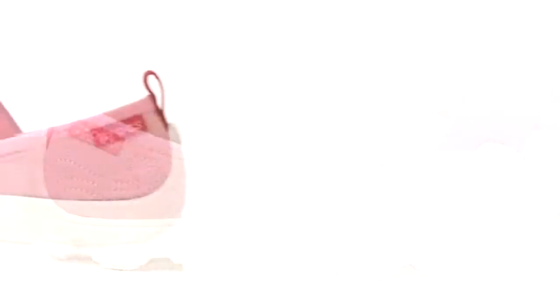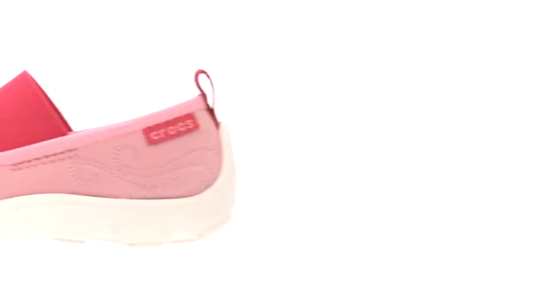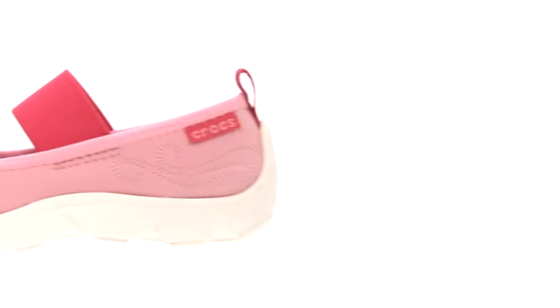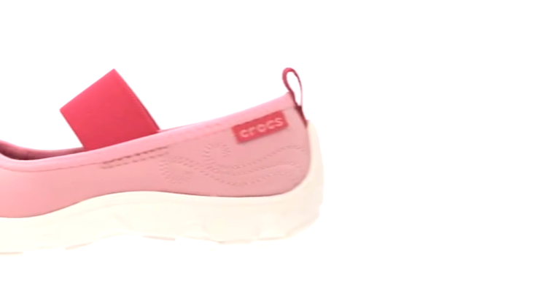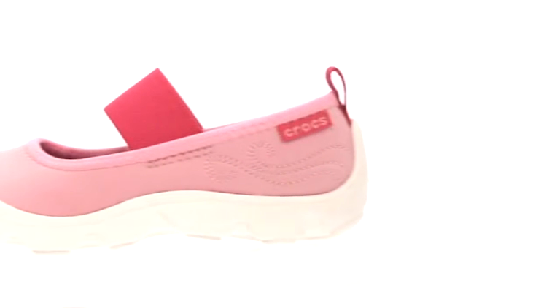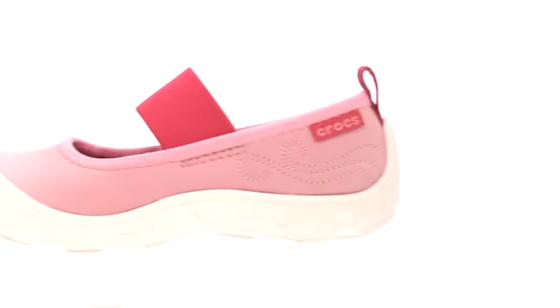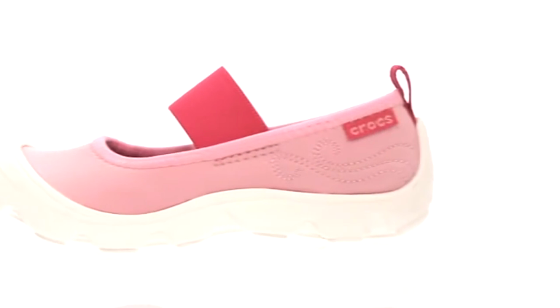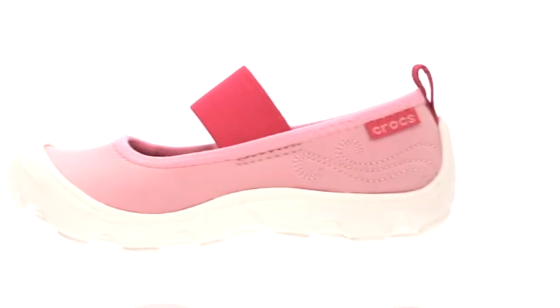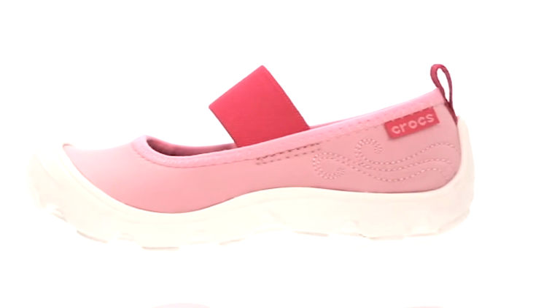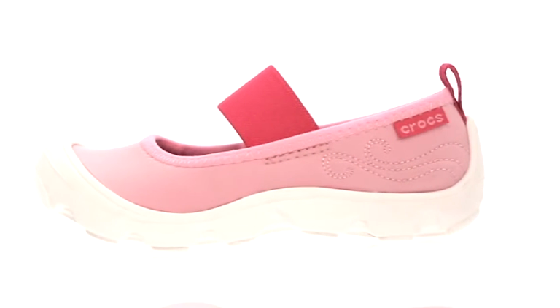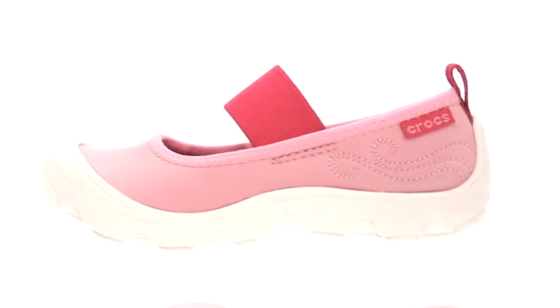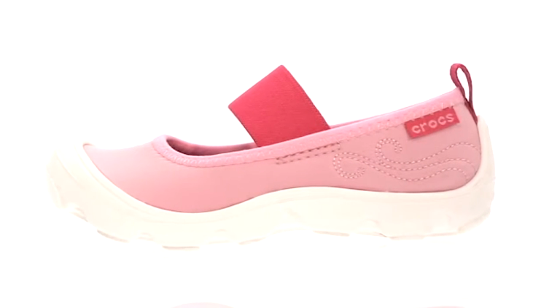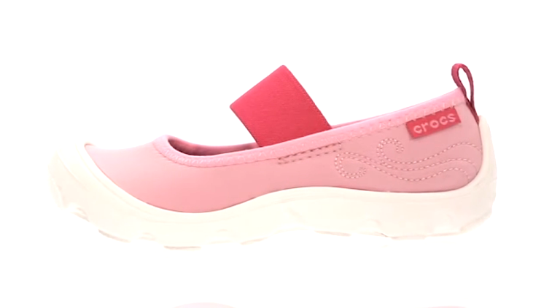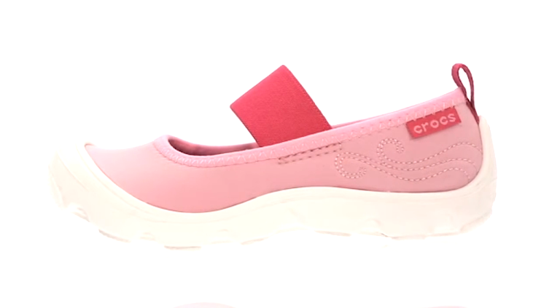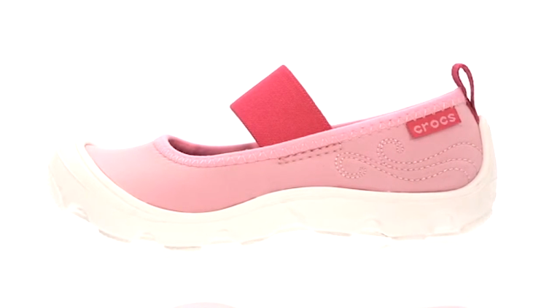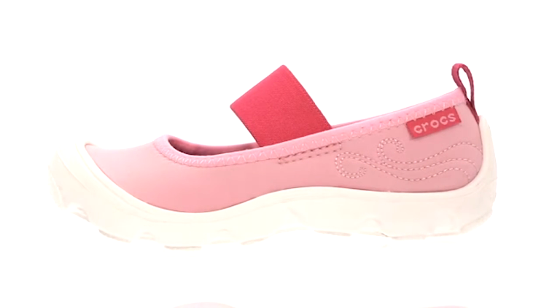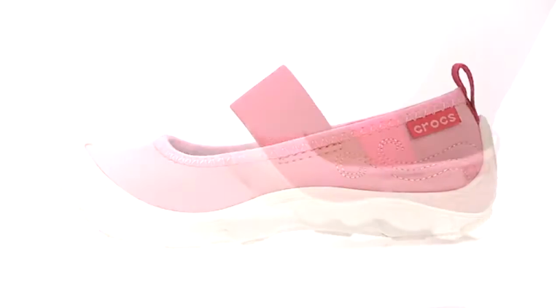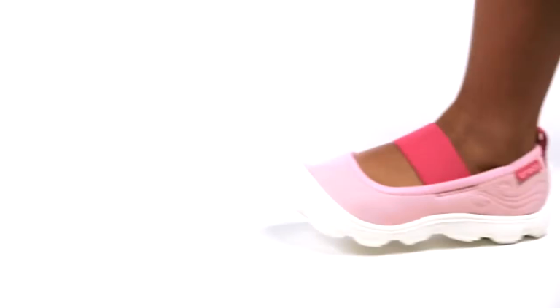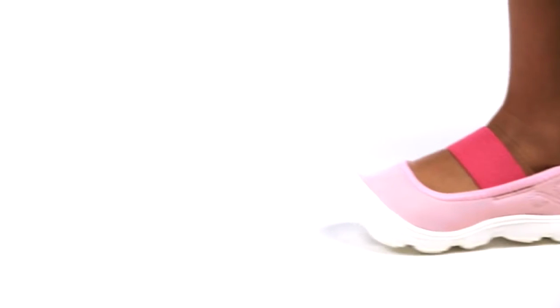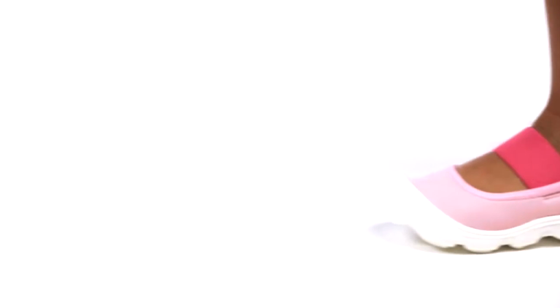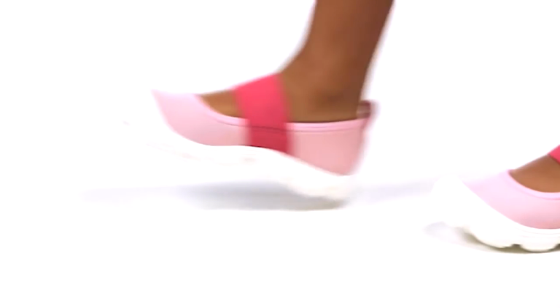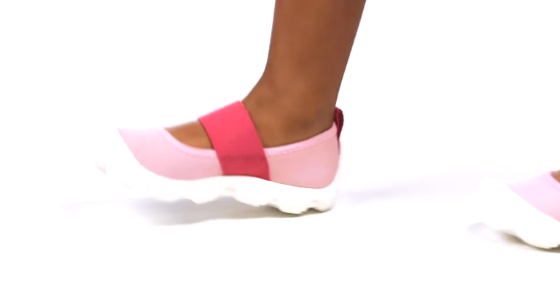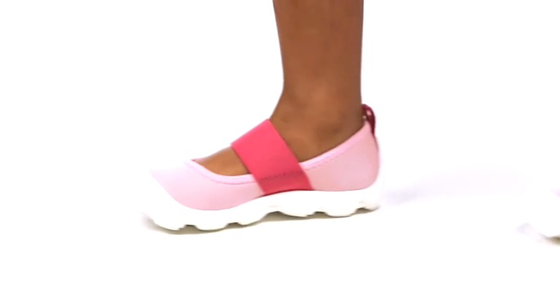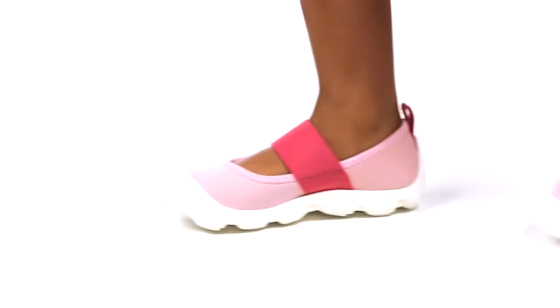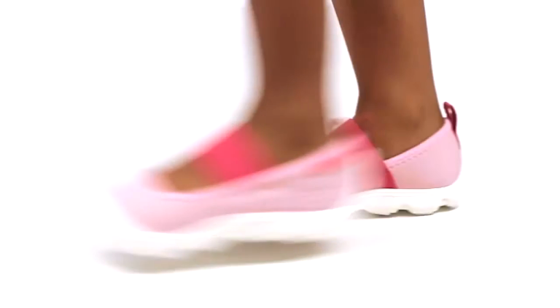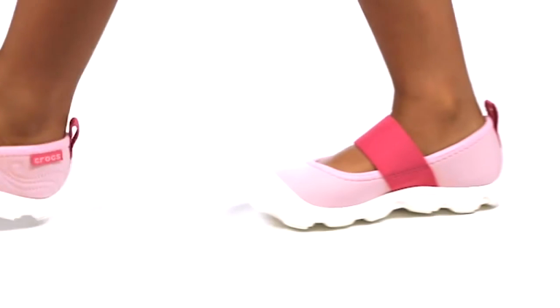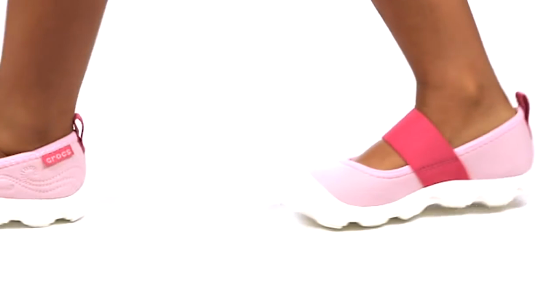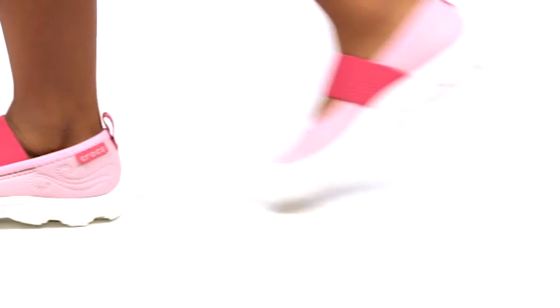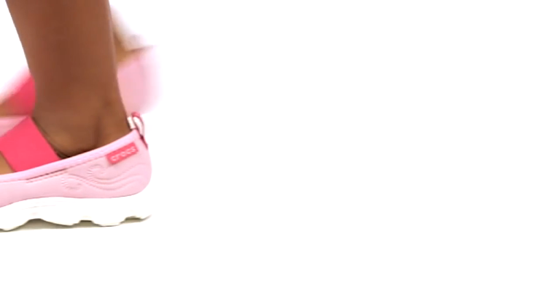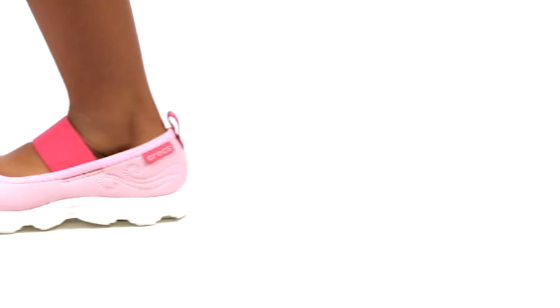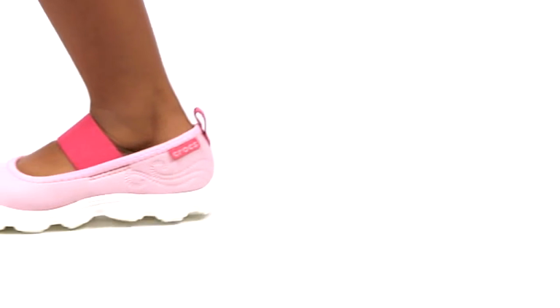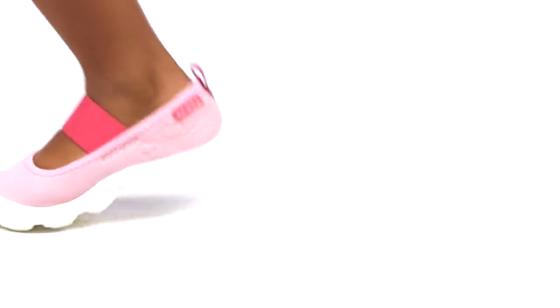Think of these as sneakers with more girl power. Versatile, everyday shoes she can run around in and be totally comfortable.